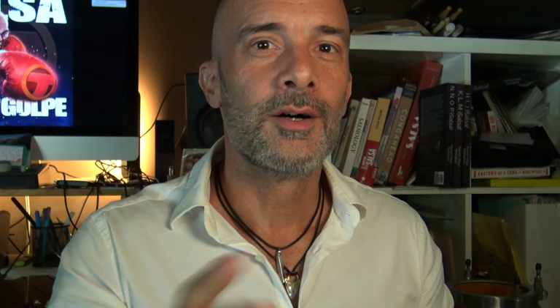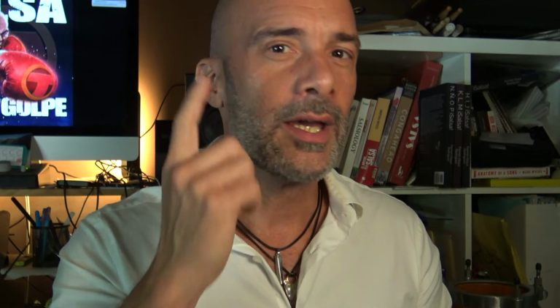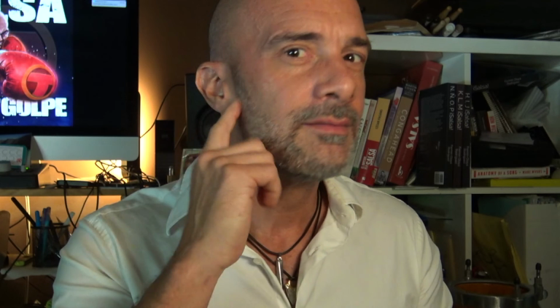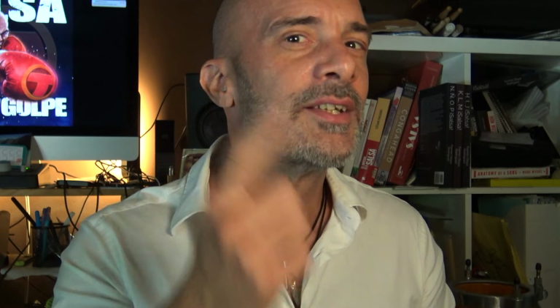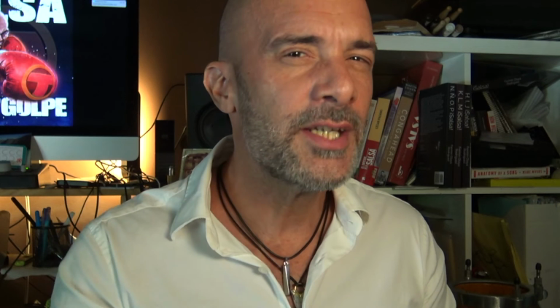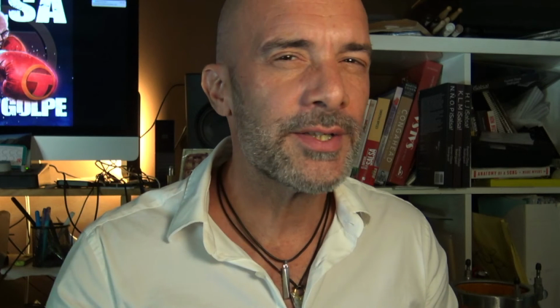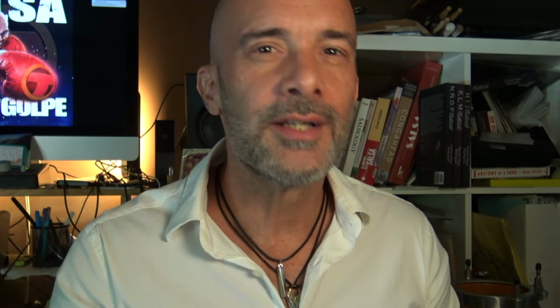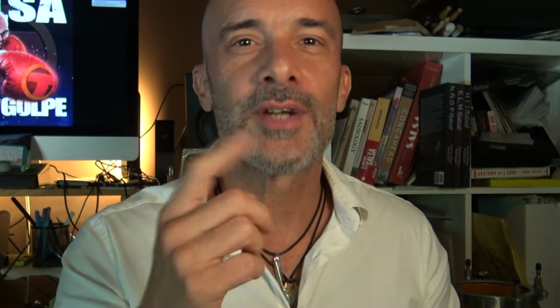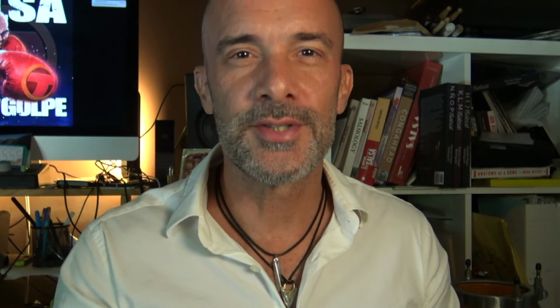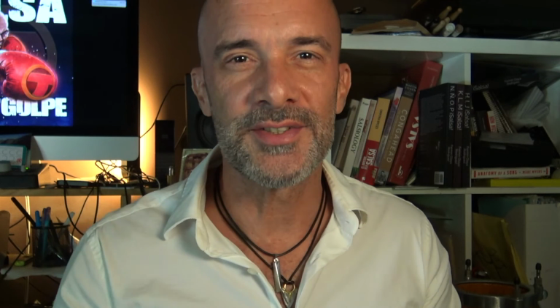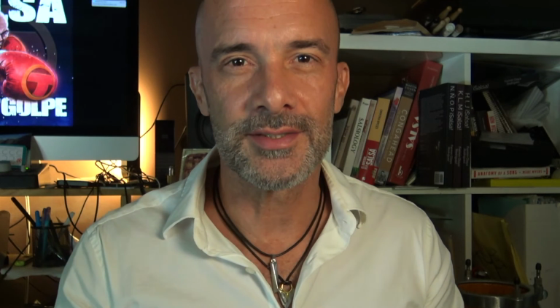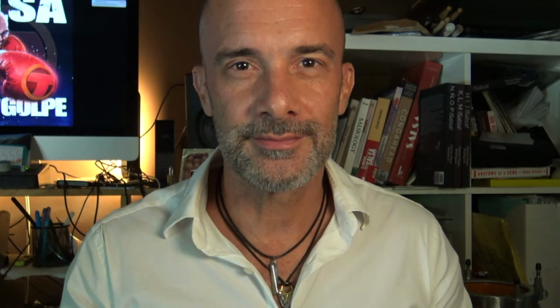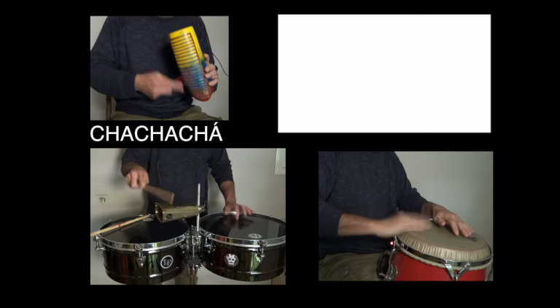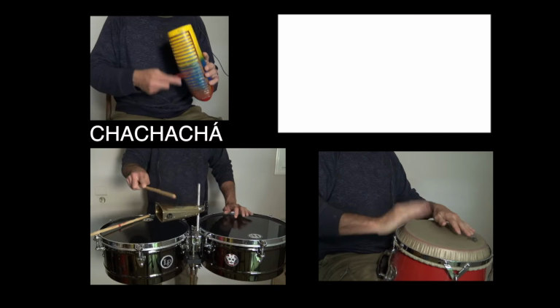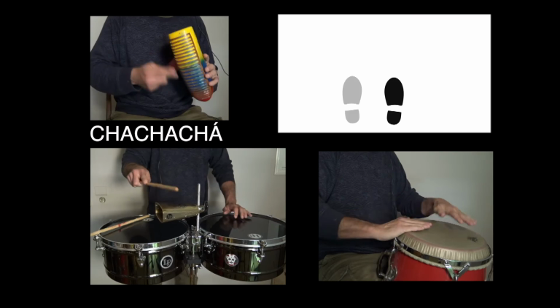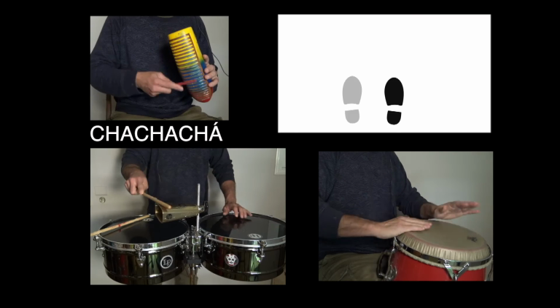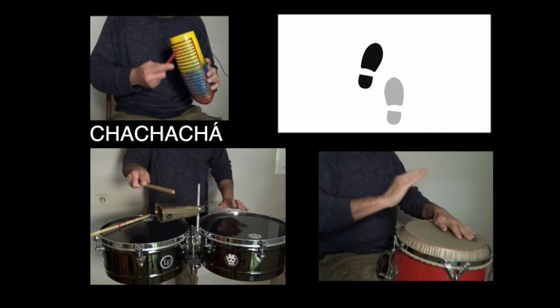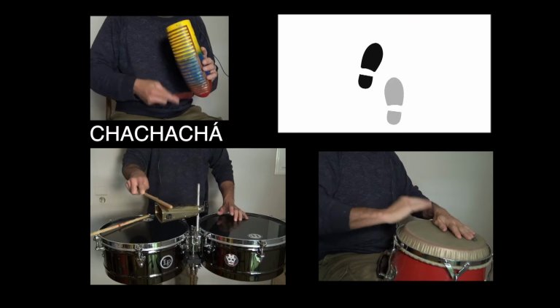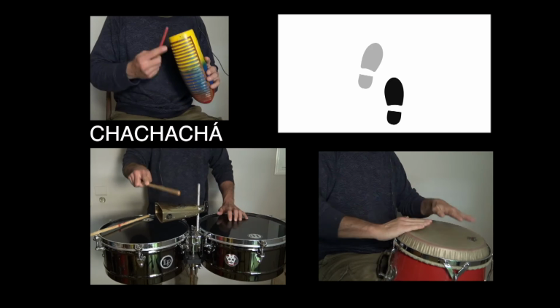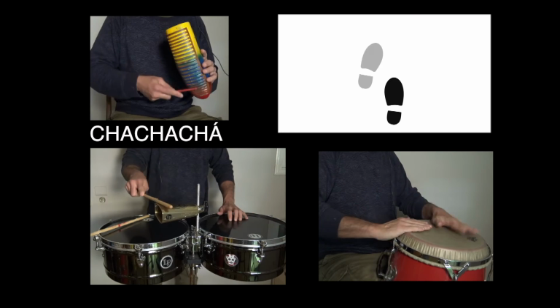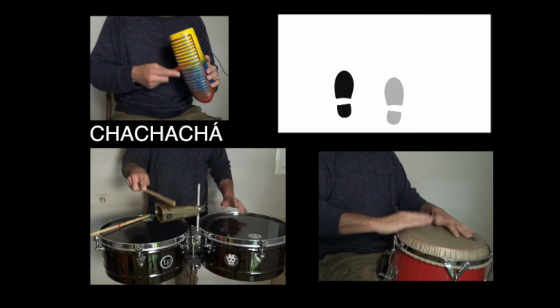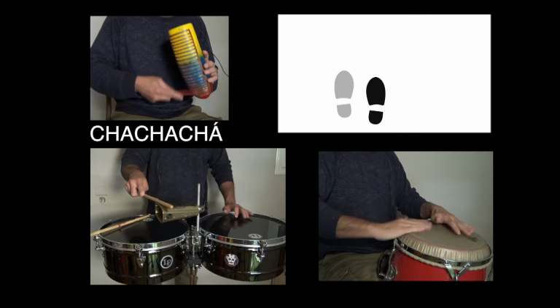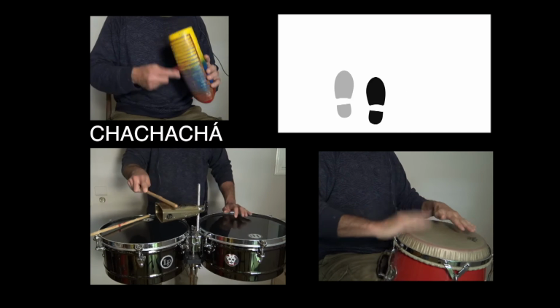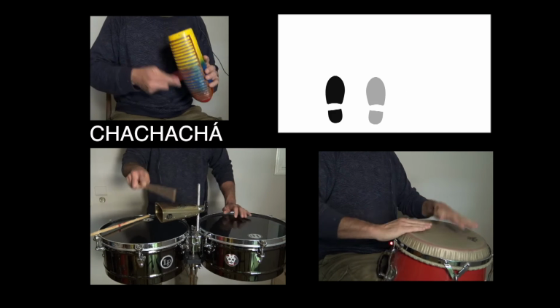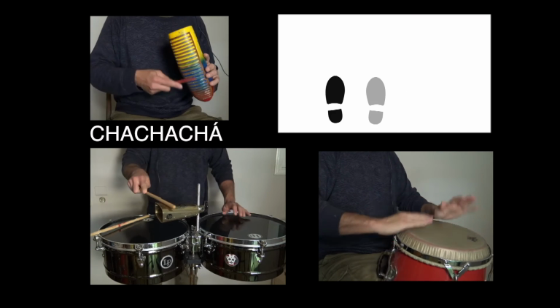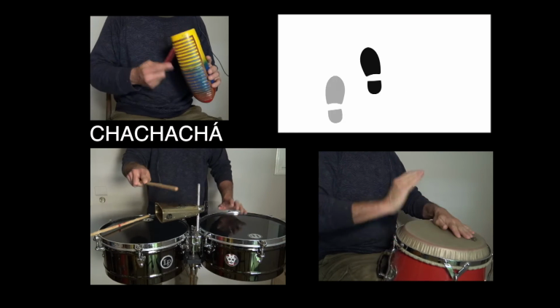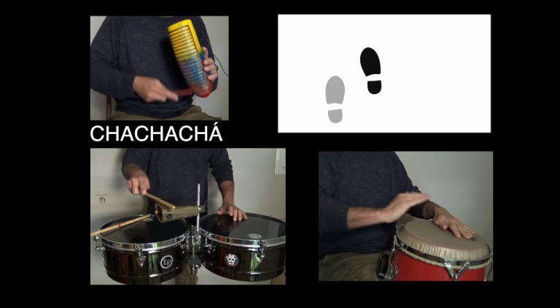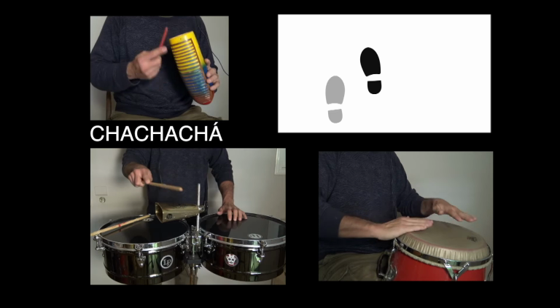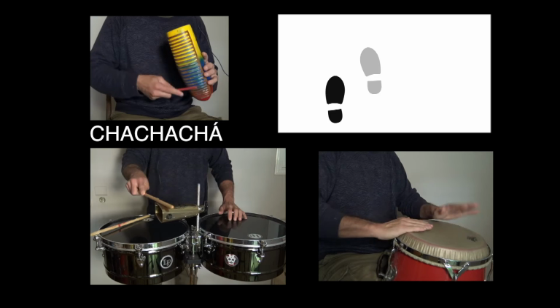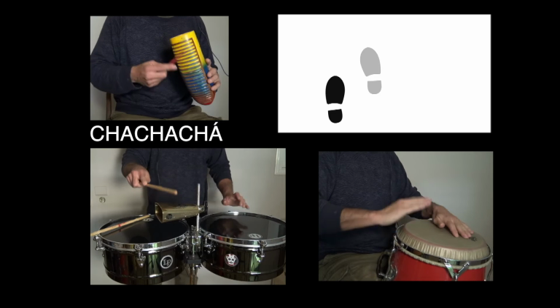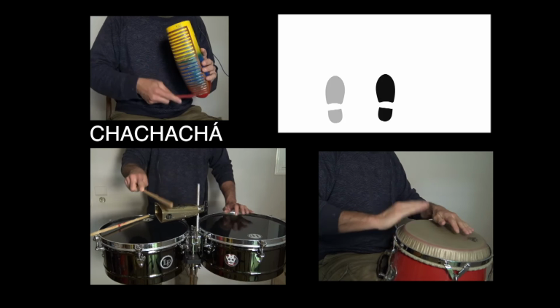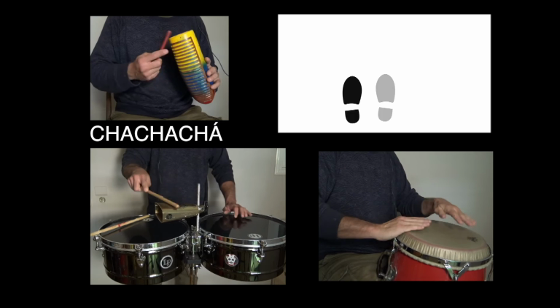Let's hear it and try to dance it. One, two, three, cha cha cha cha.